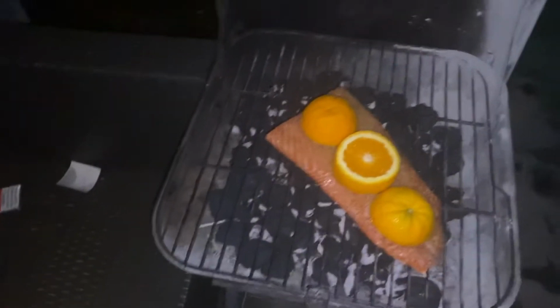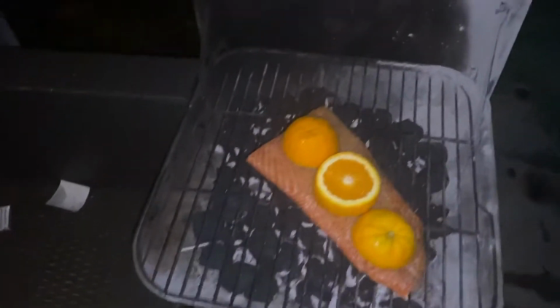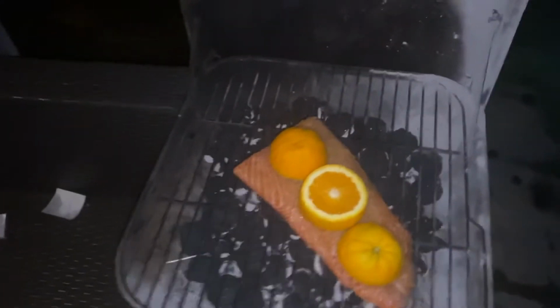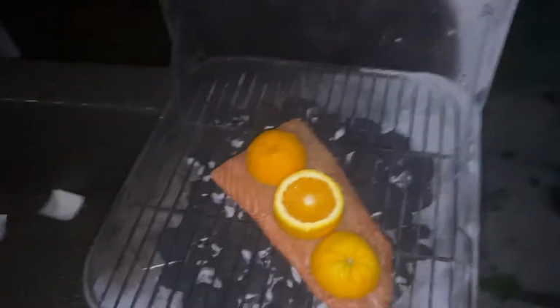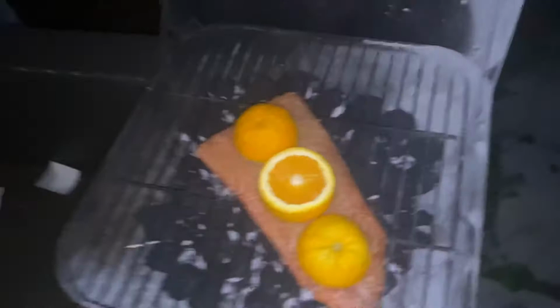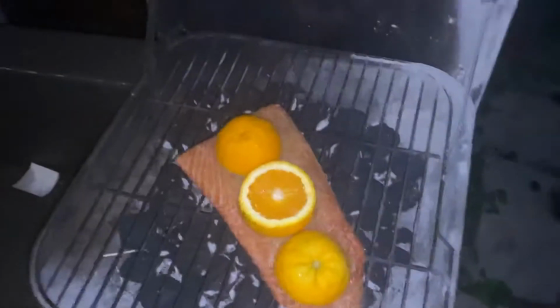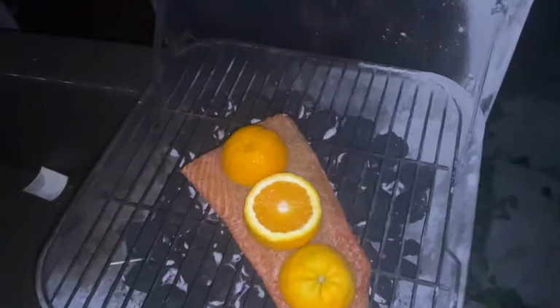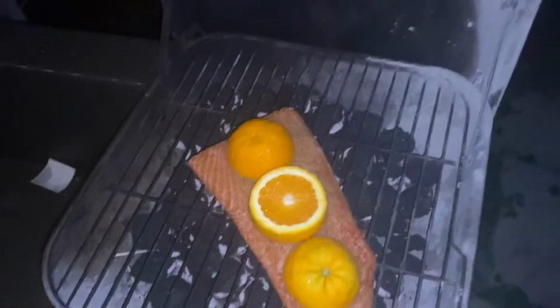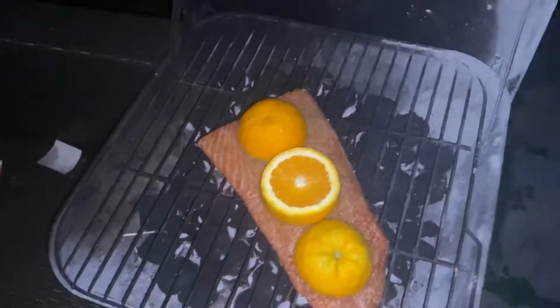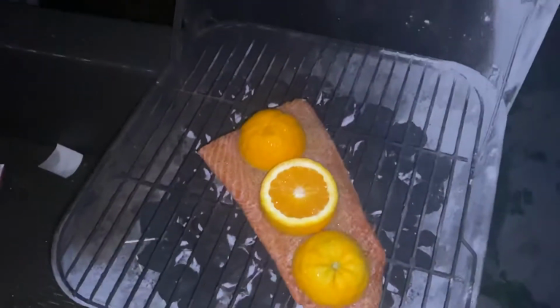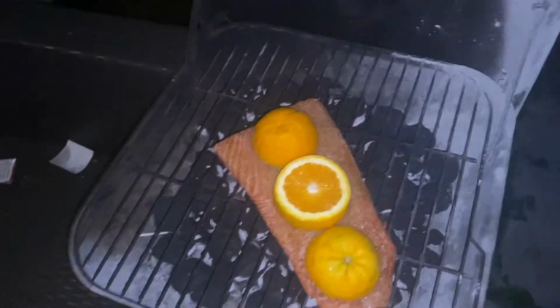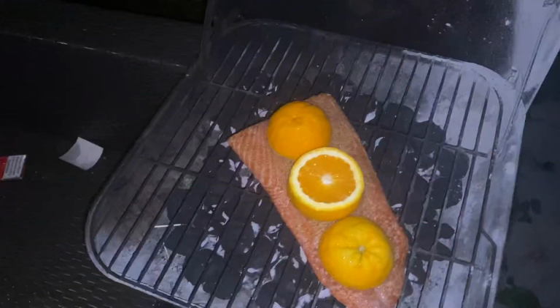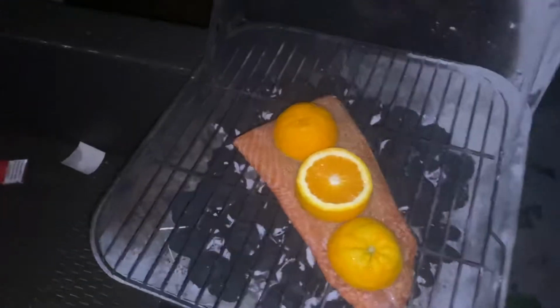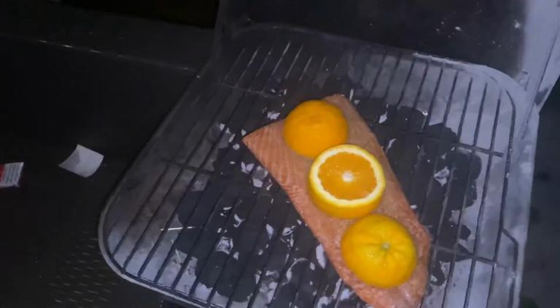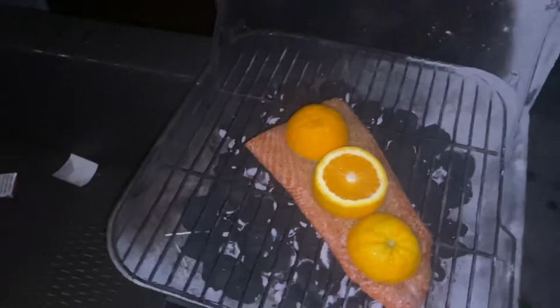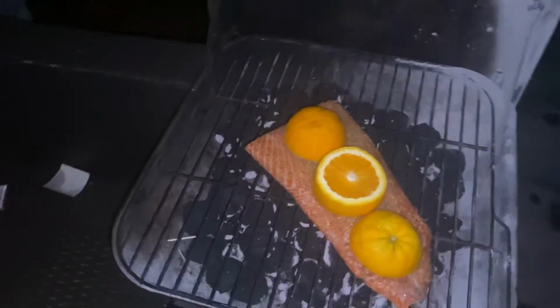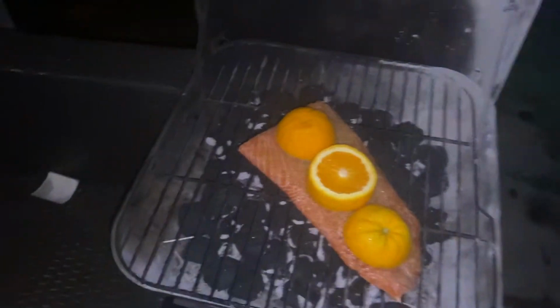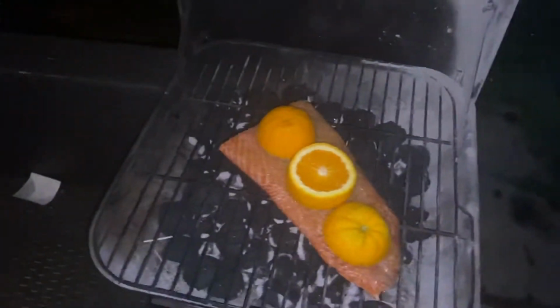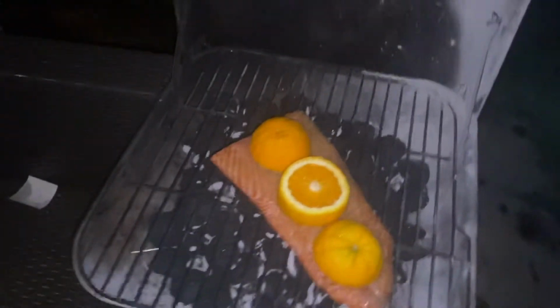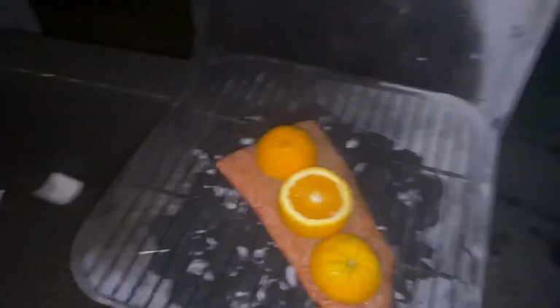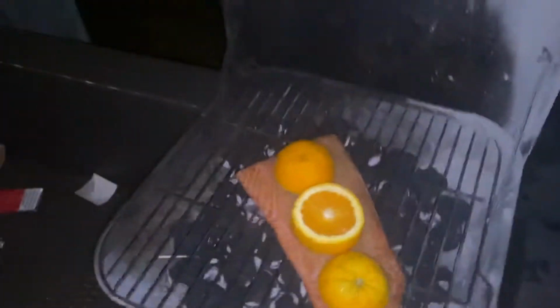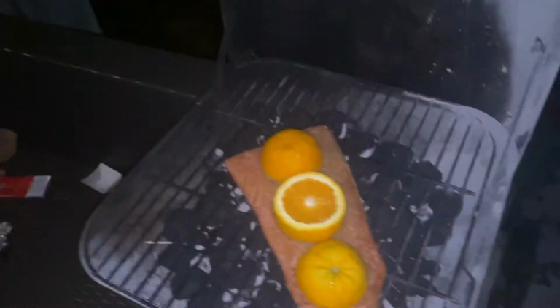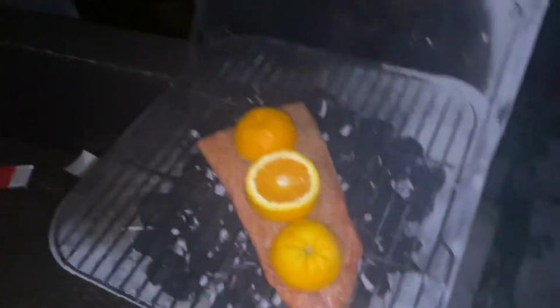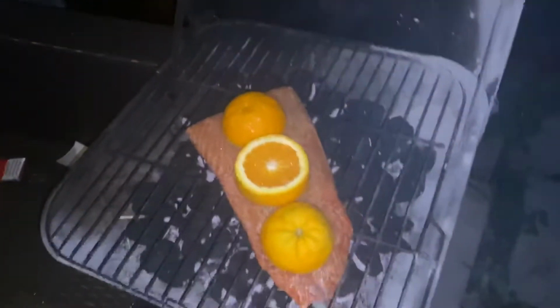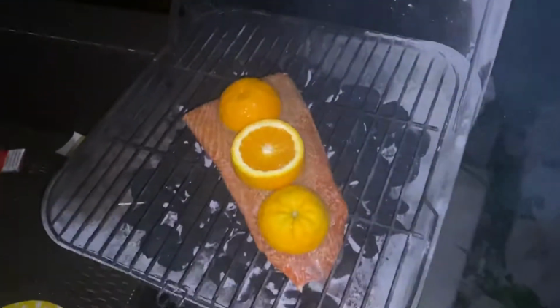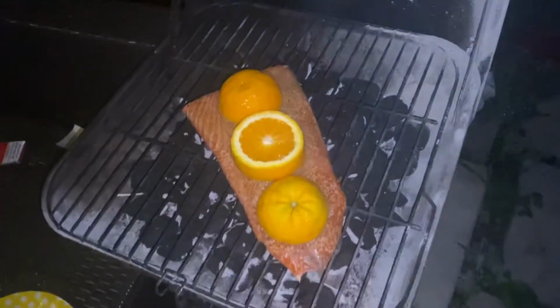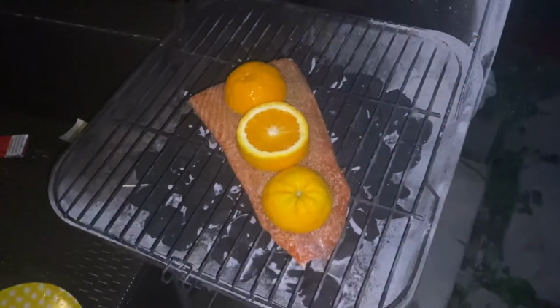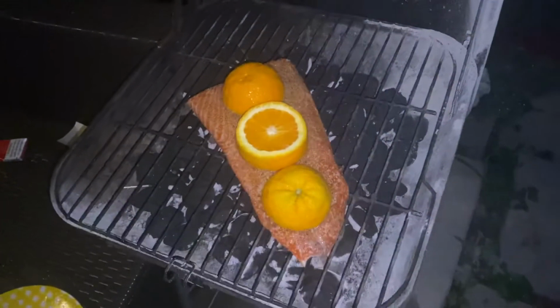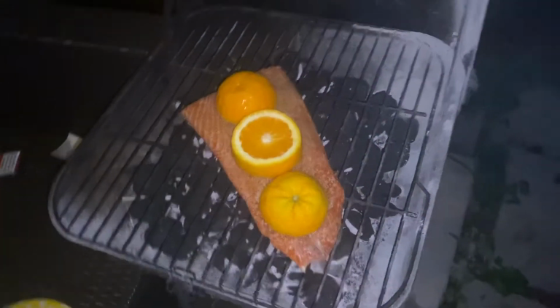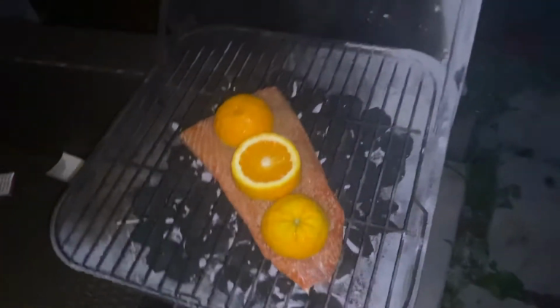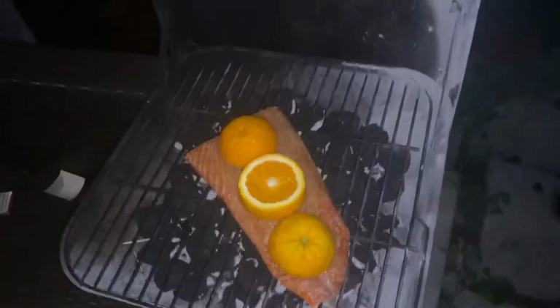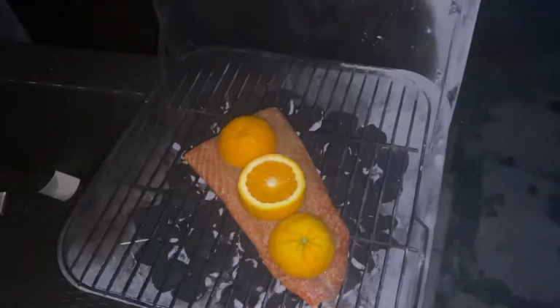Best cooking. Lemon pepper on salmon and oranges on top — all you have to do.